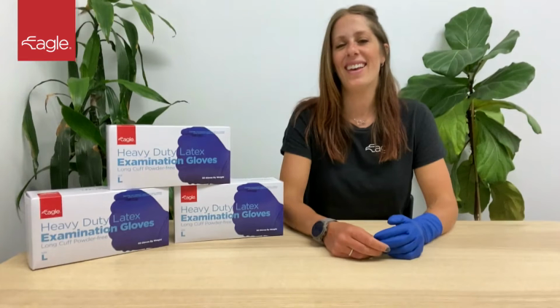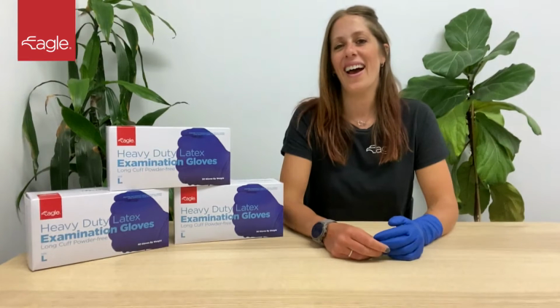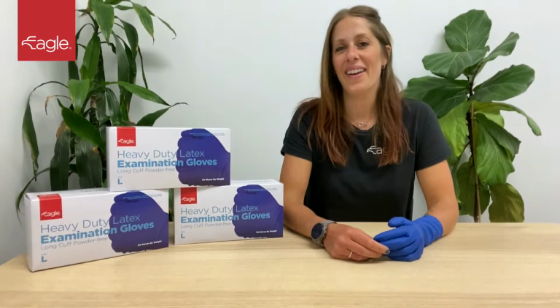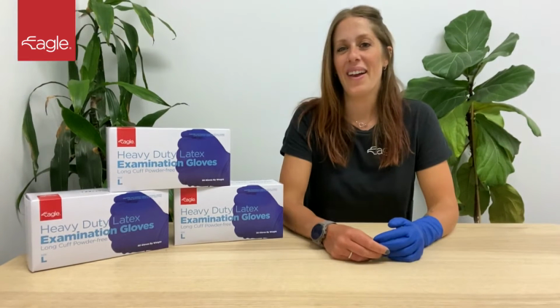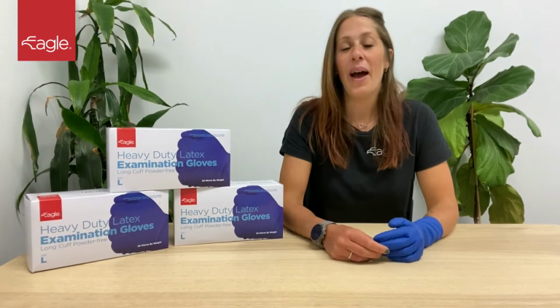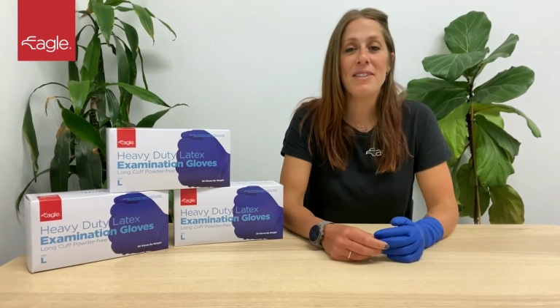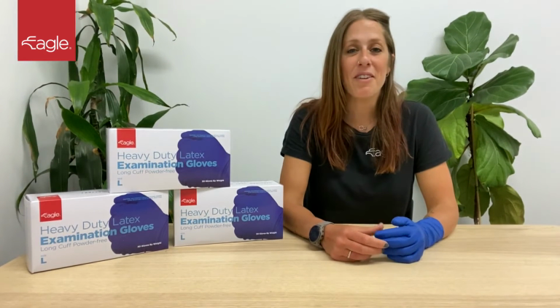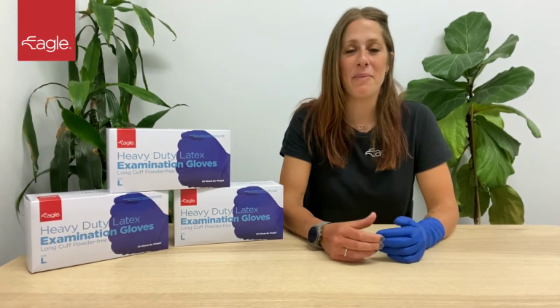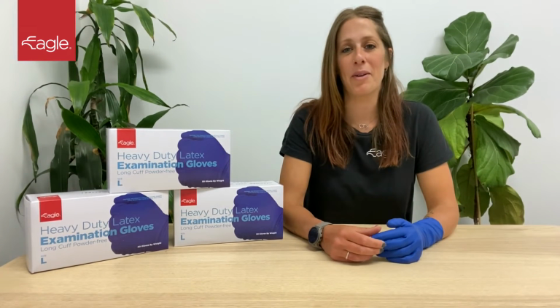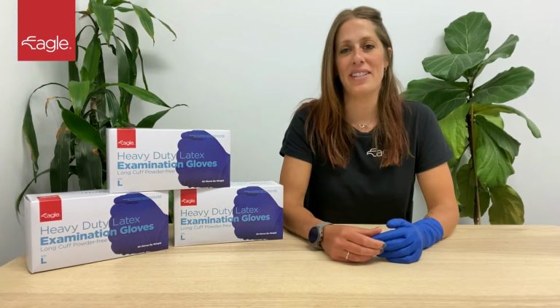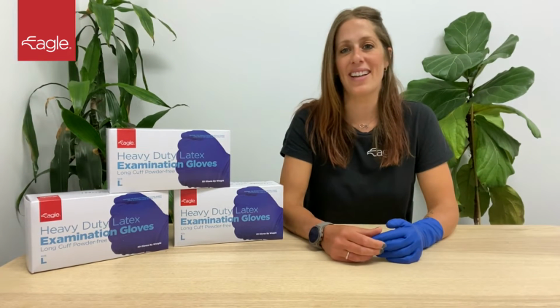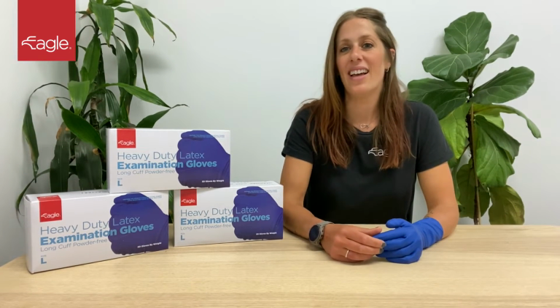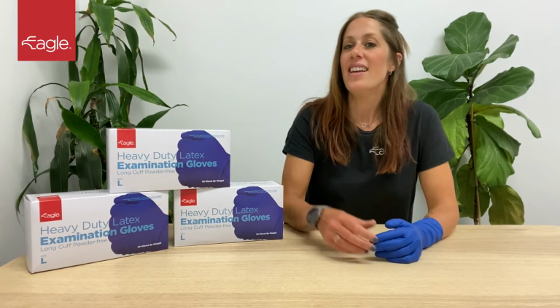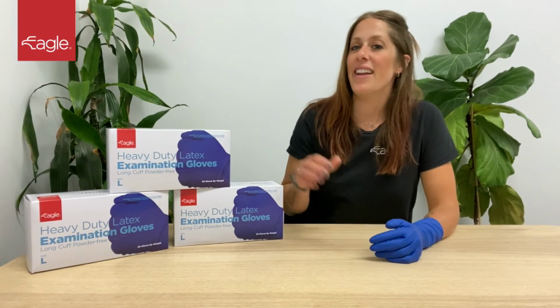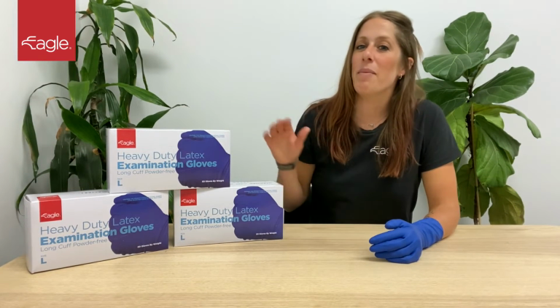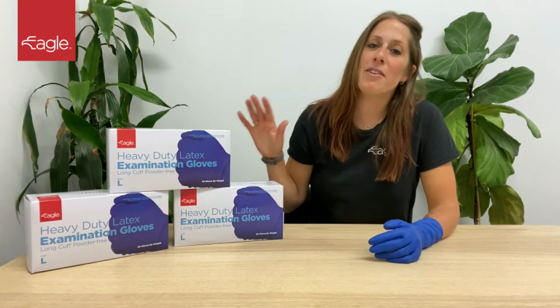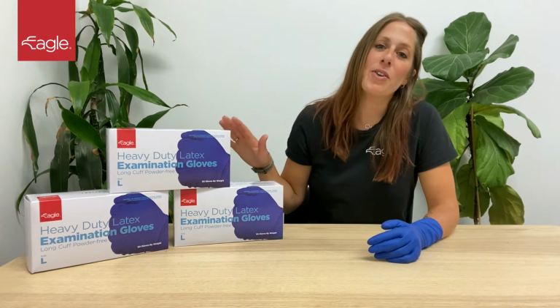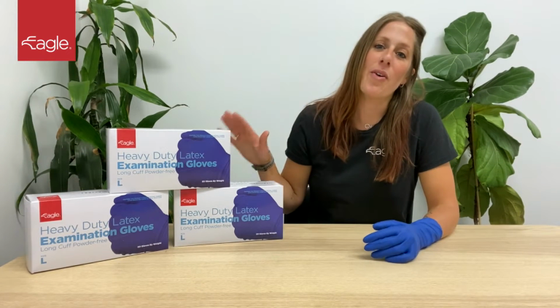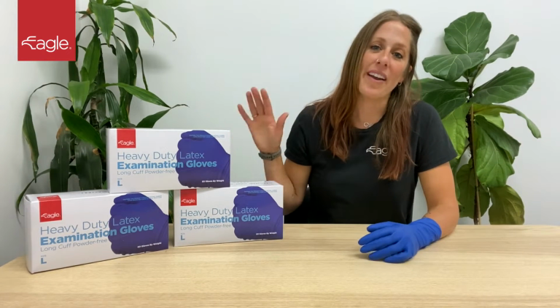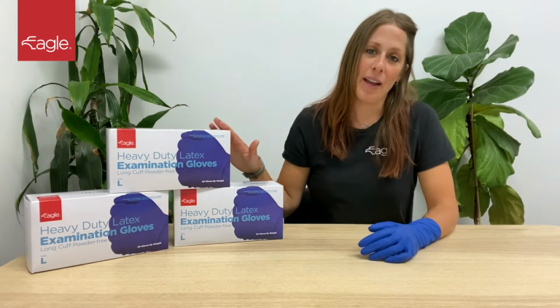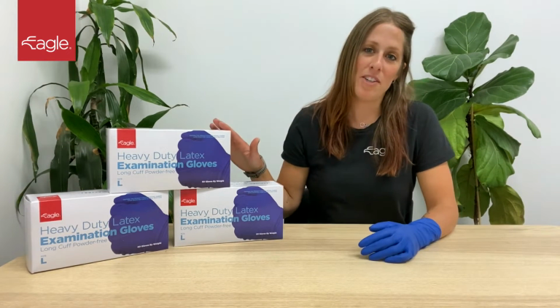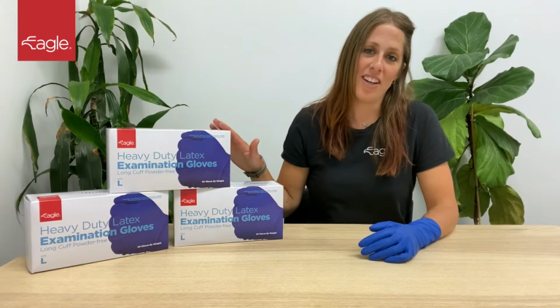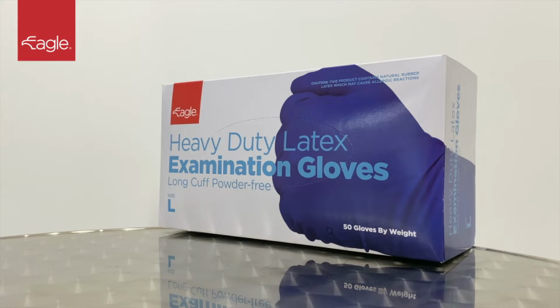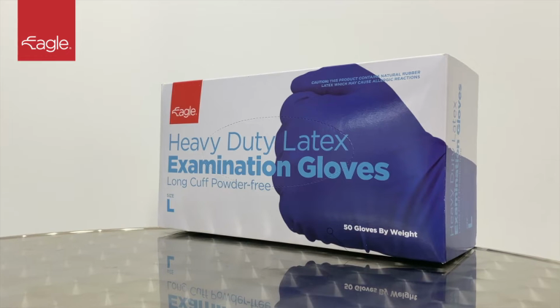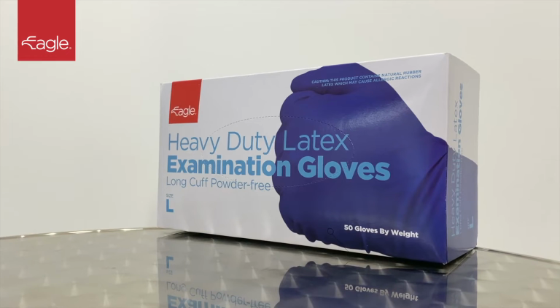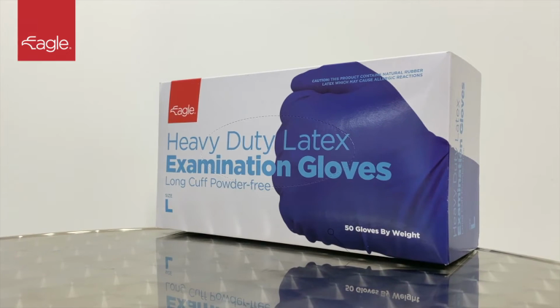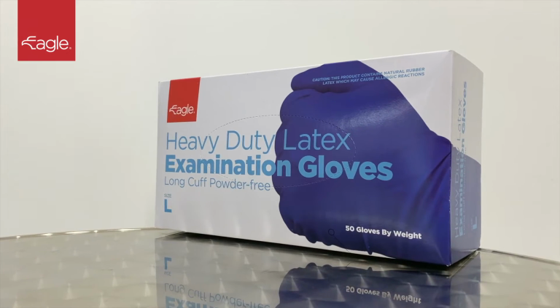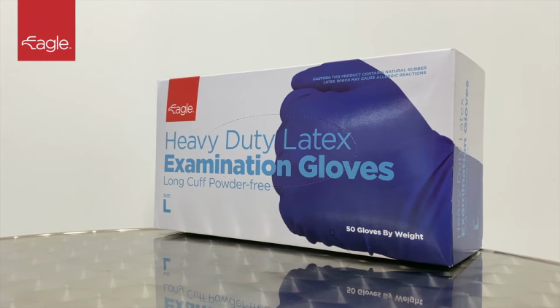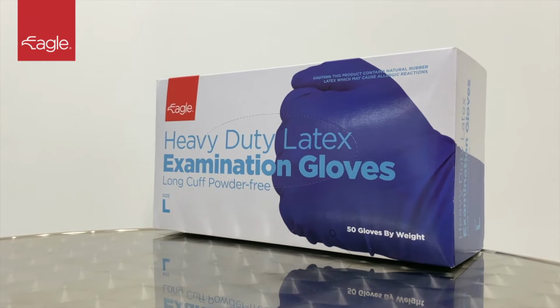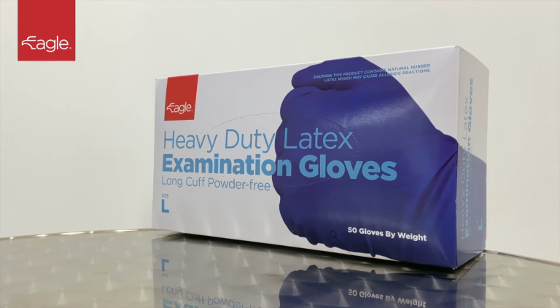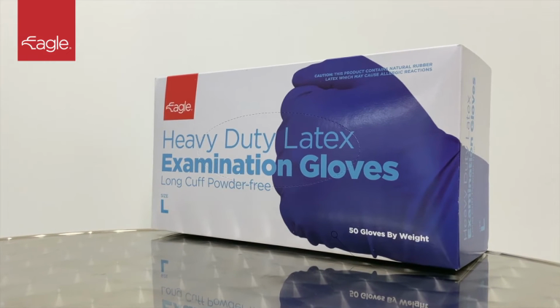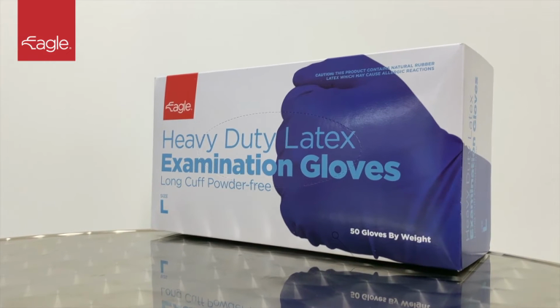Hi, I'm Sarah from Eagle Protect. Today I'm going to show you our game-changing heavy-duty latex exam gloves.